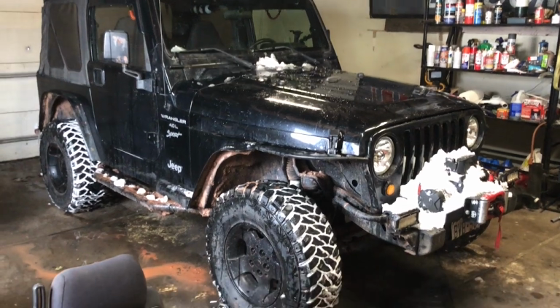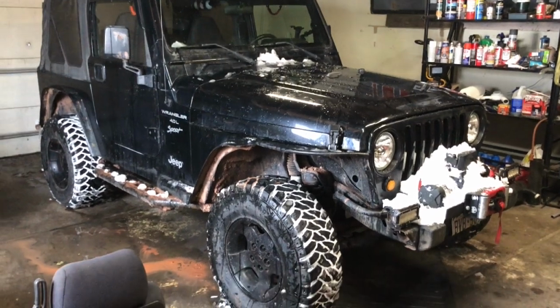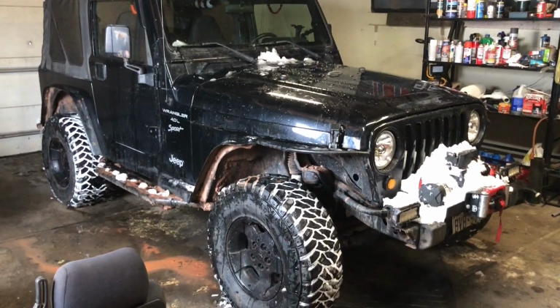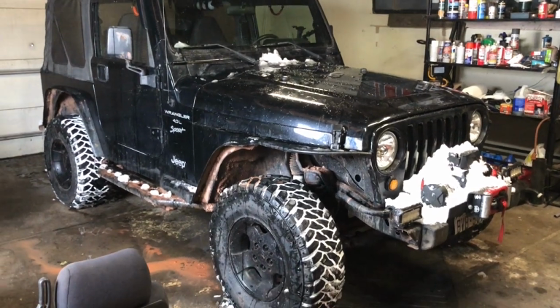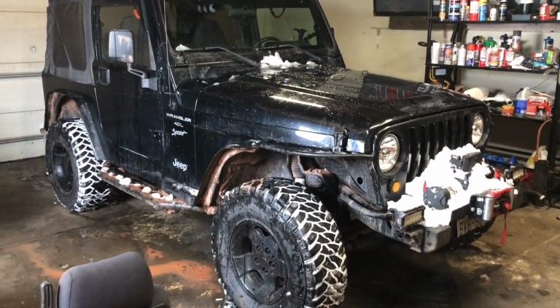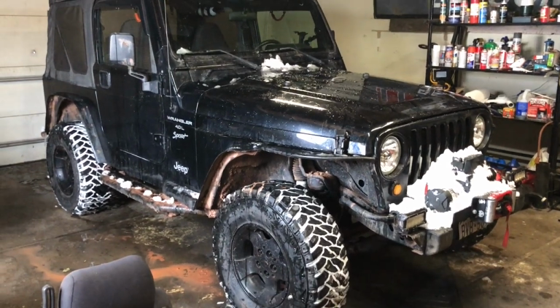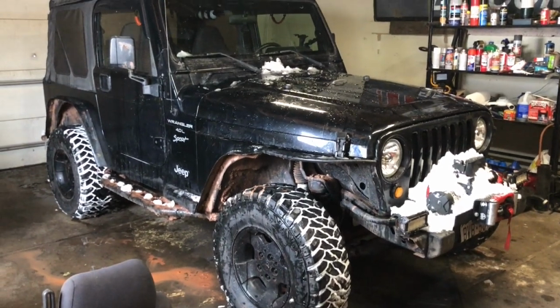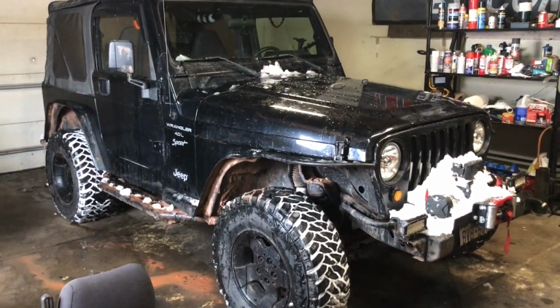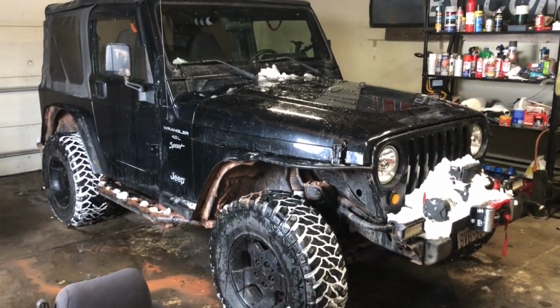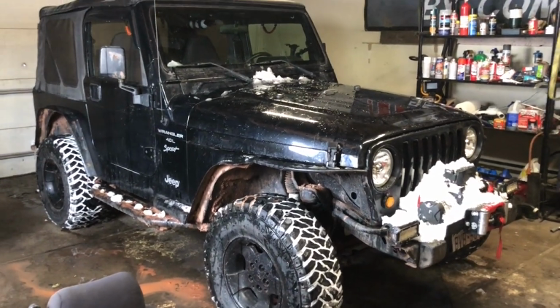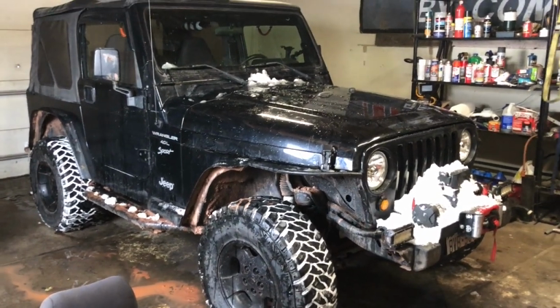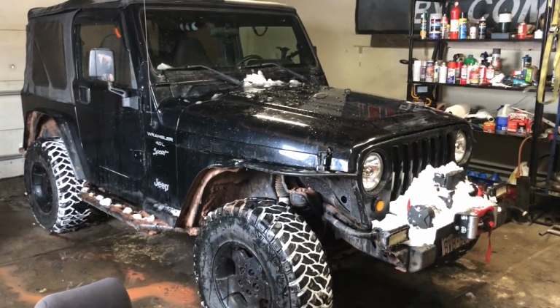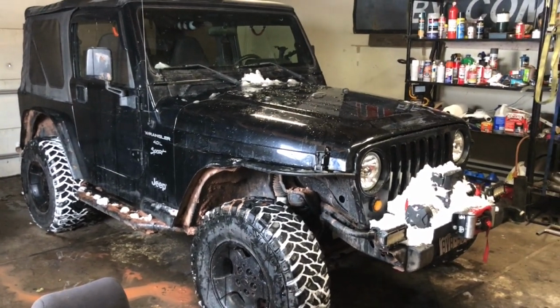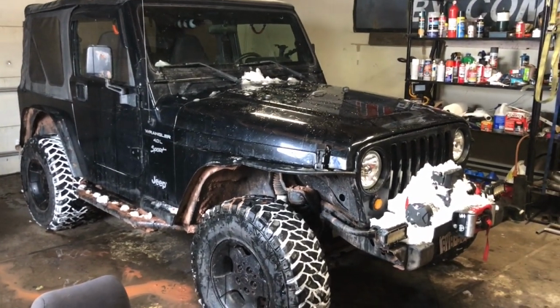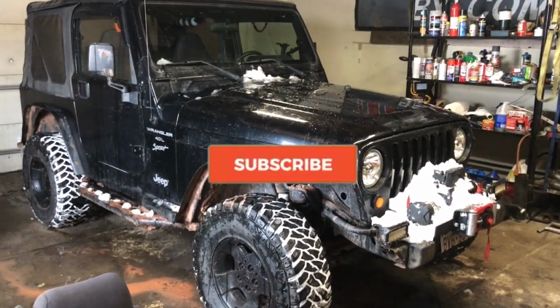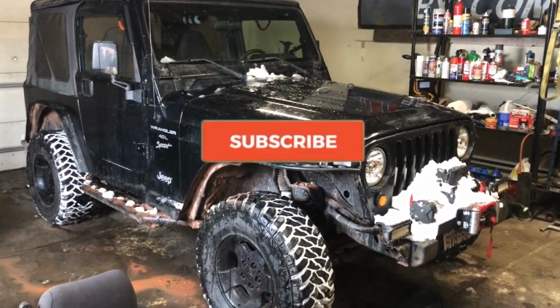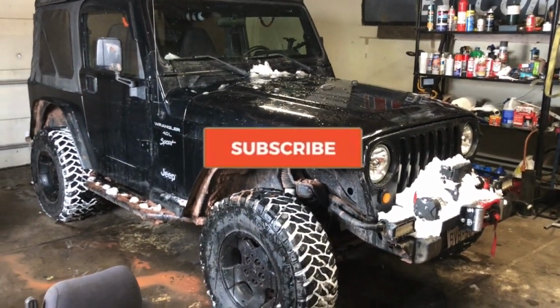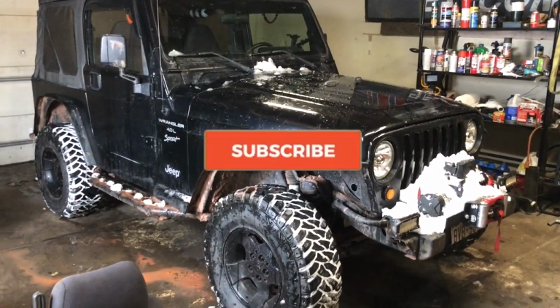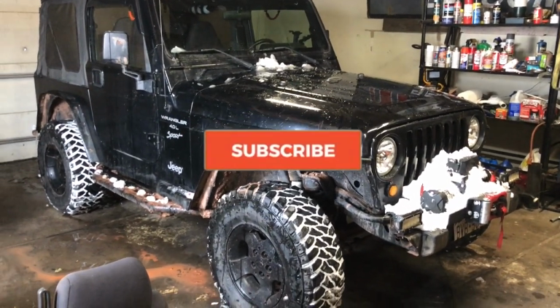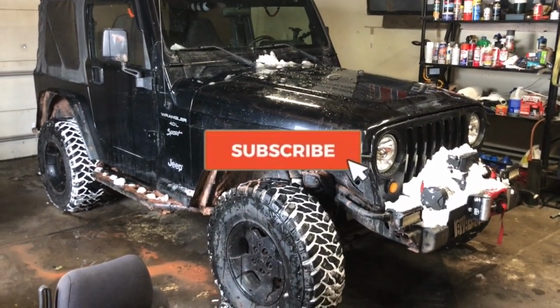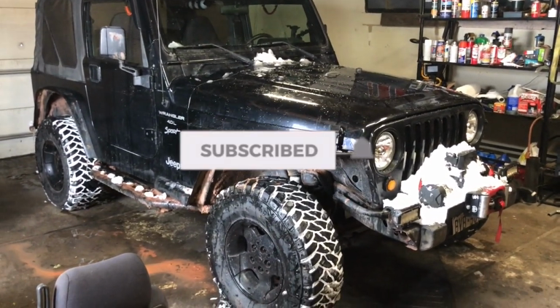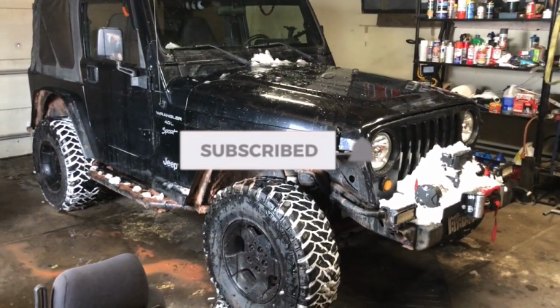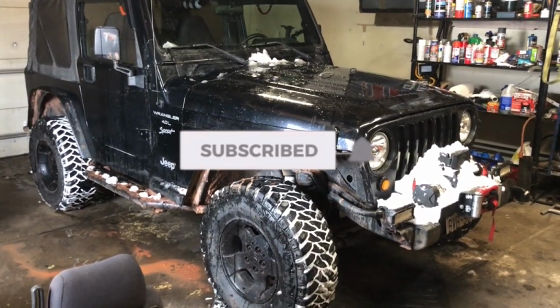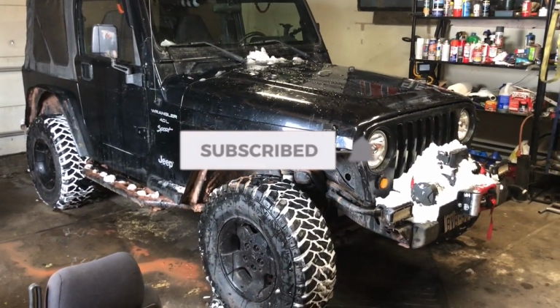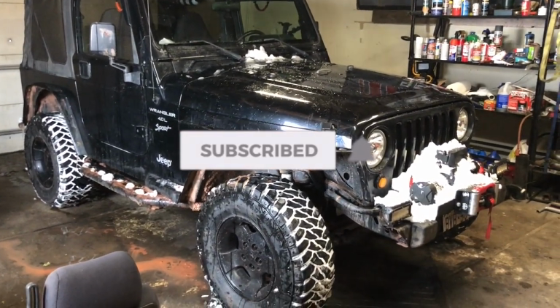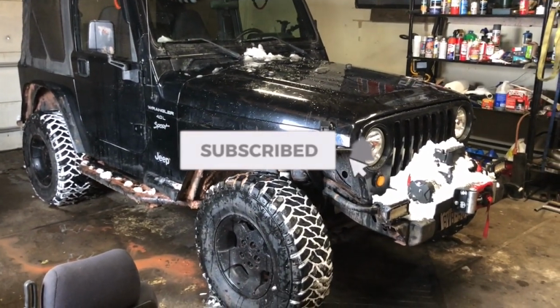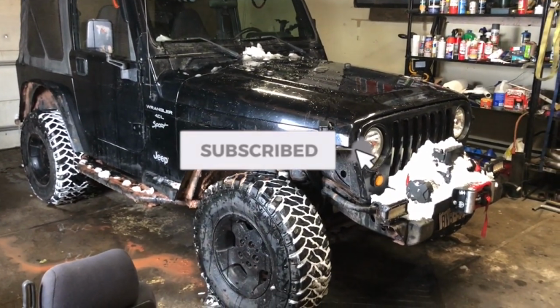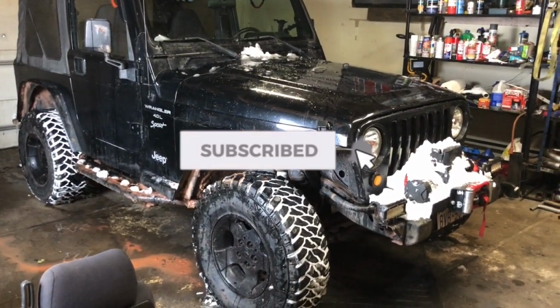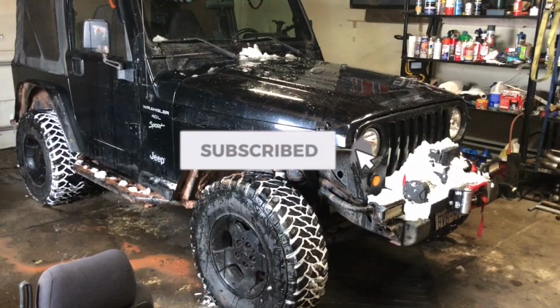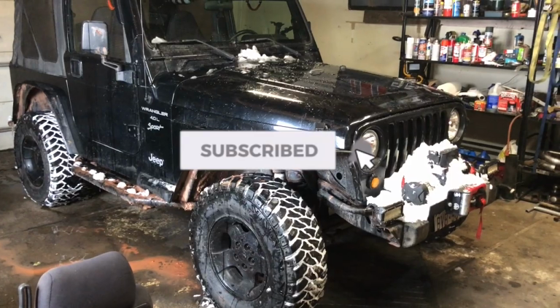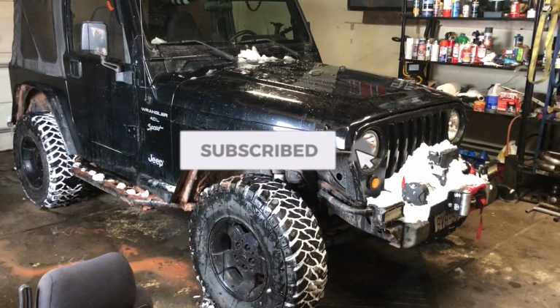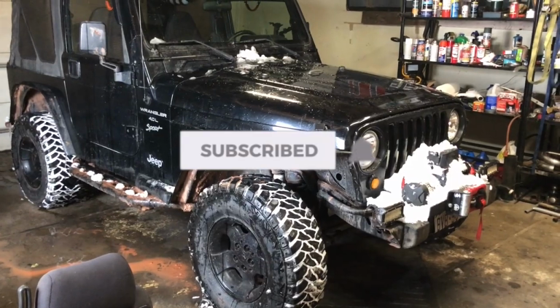Today, you know what, I'm gonna do the highline fender mod.